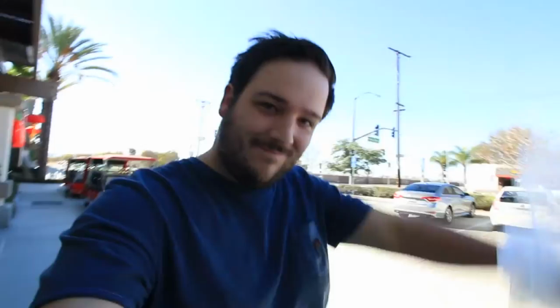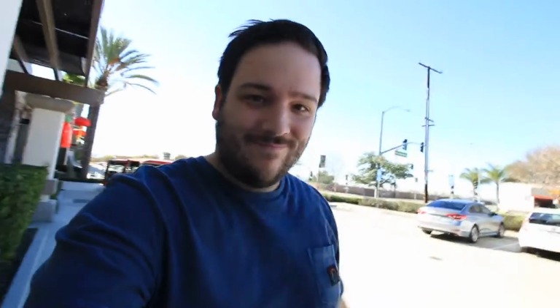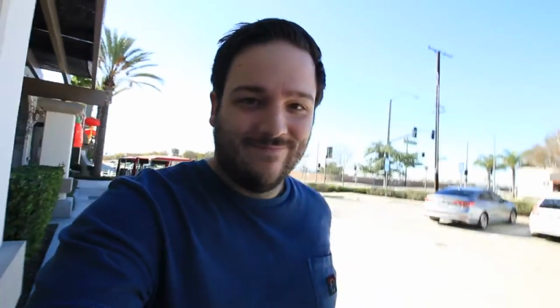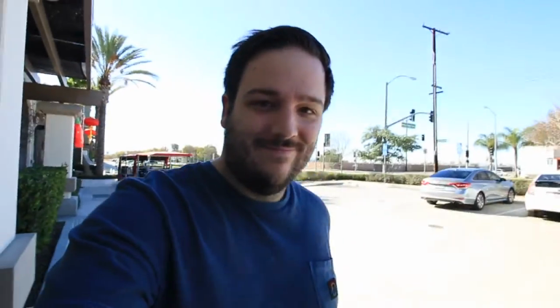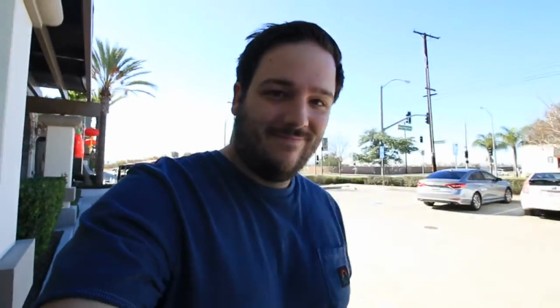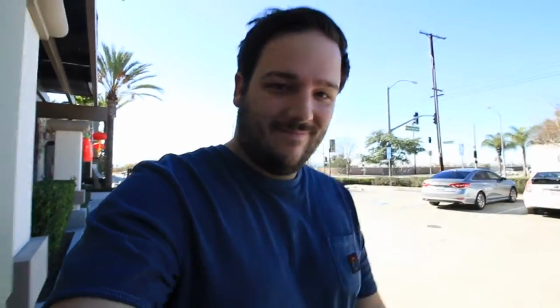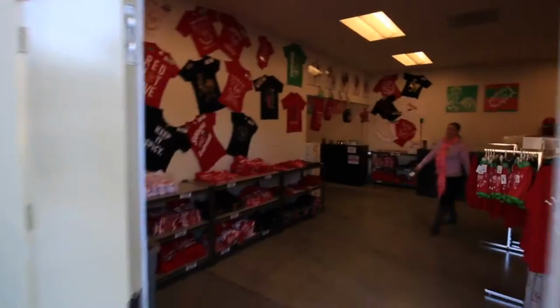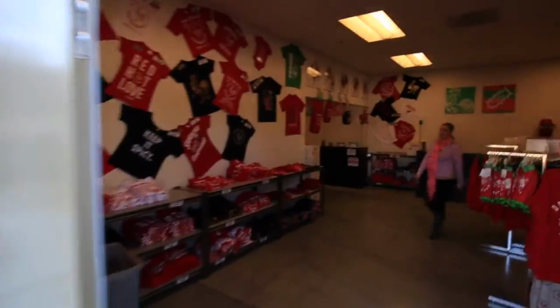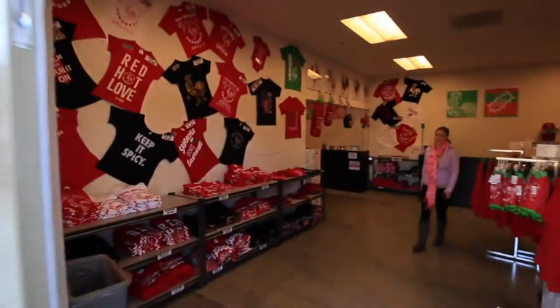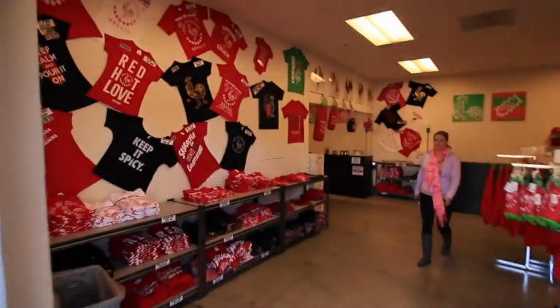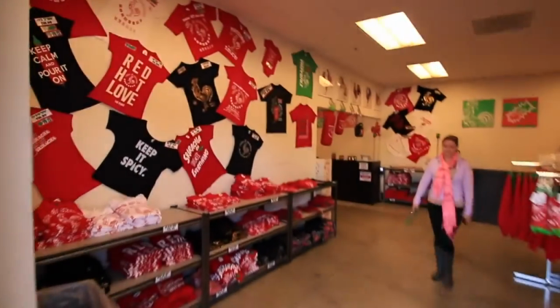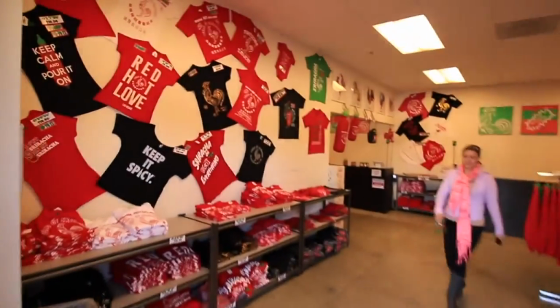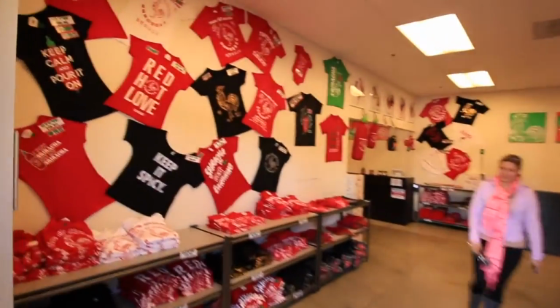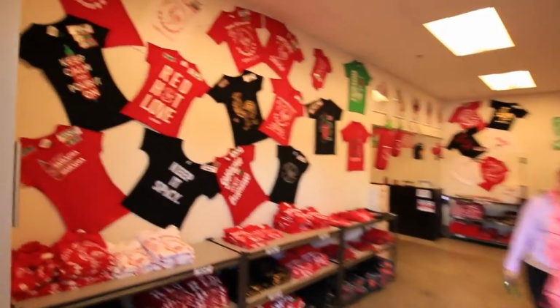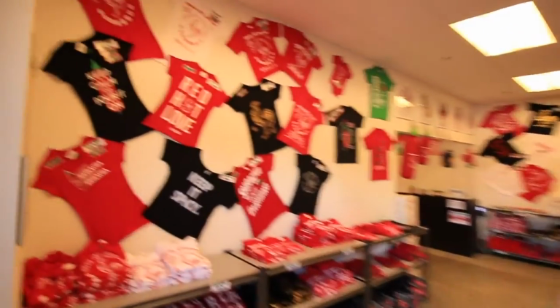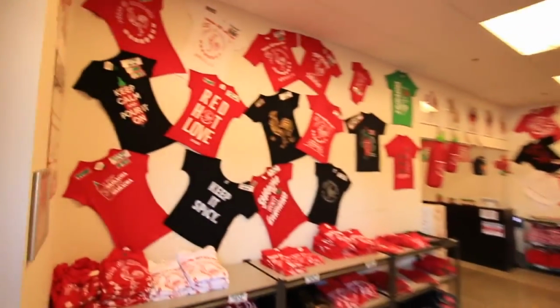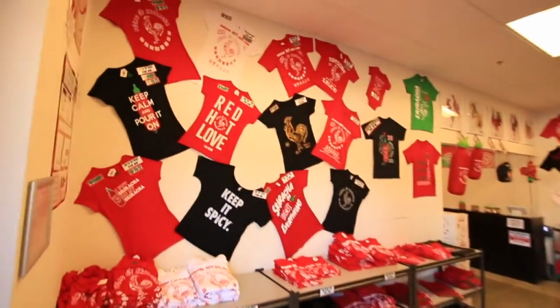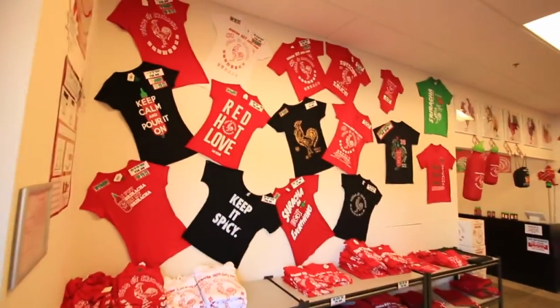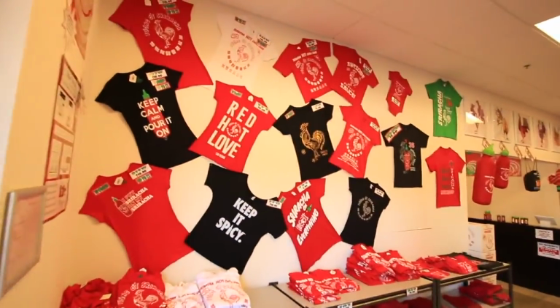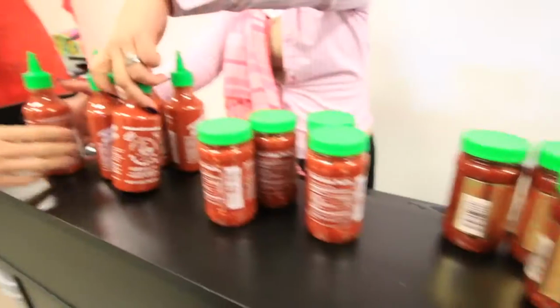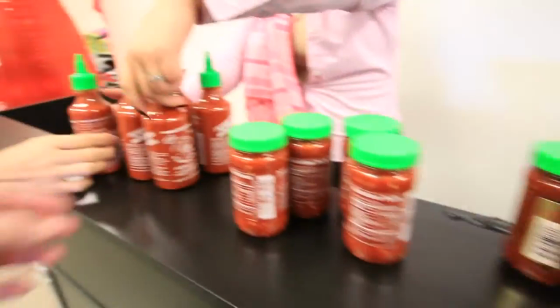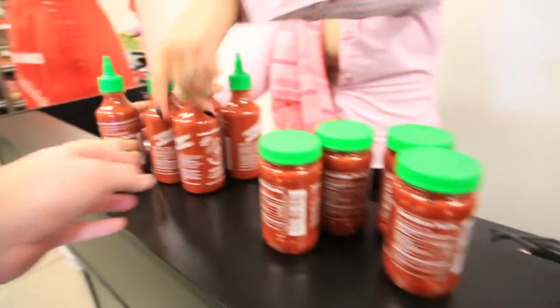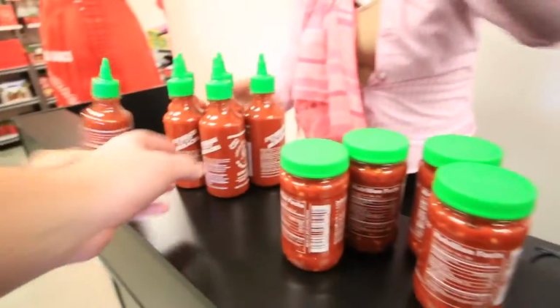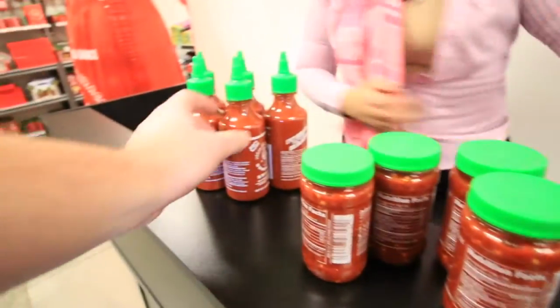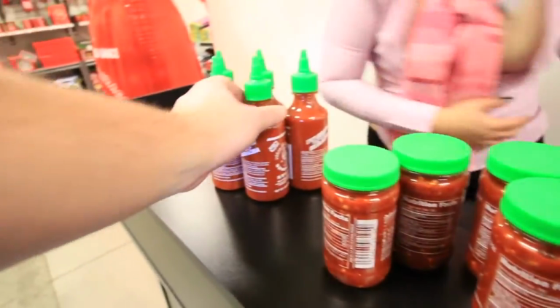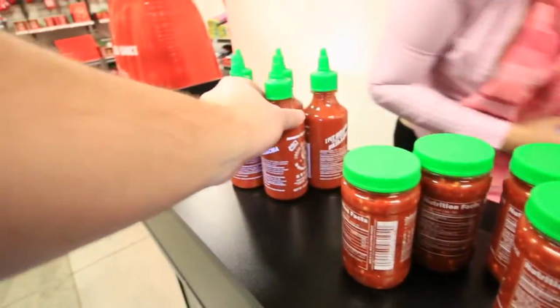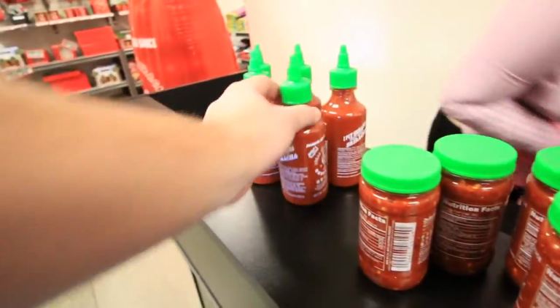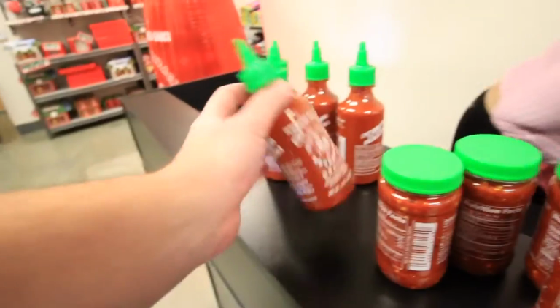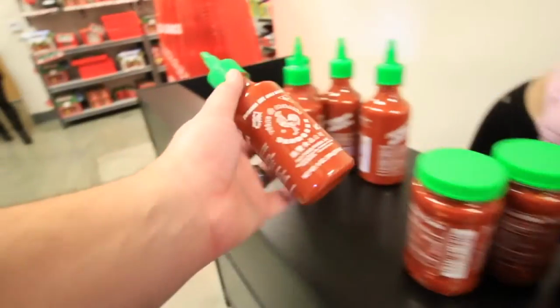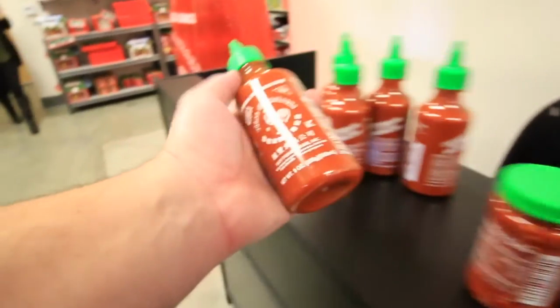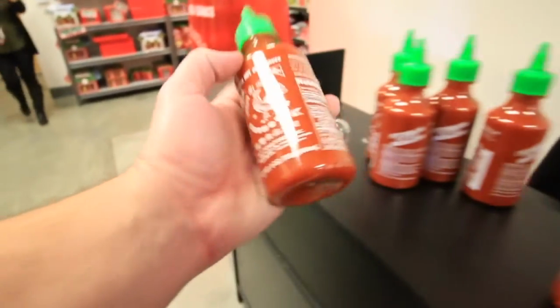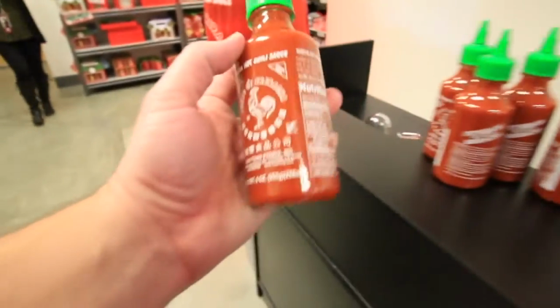The tour ends with a stop at the company store where everything is sold at cost and you get a free bottle of Sriracha.